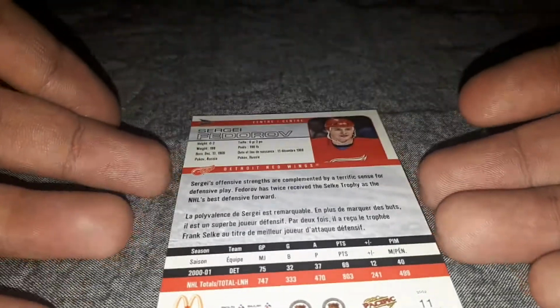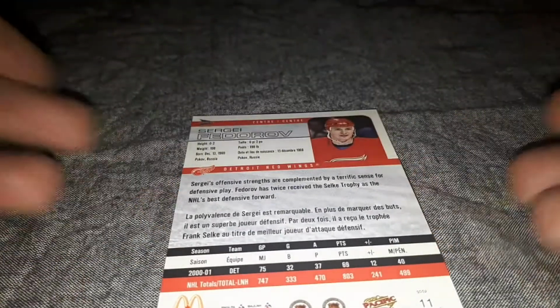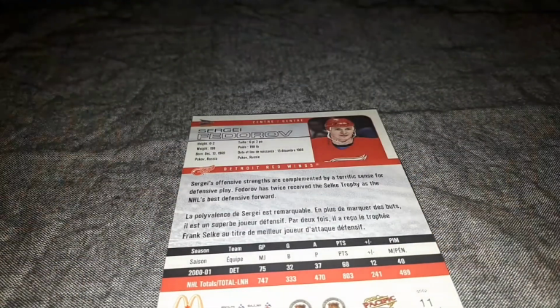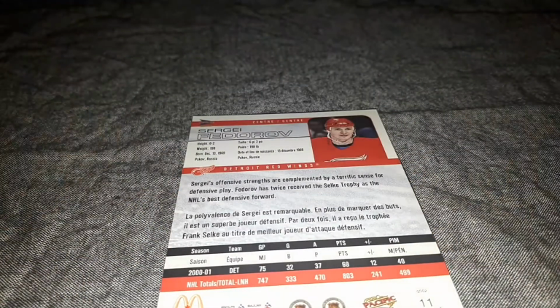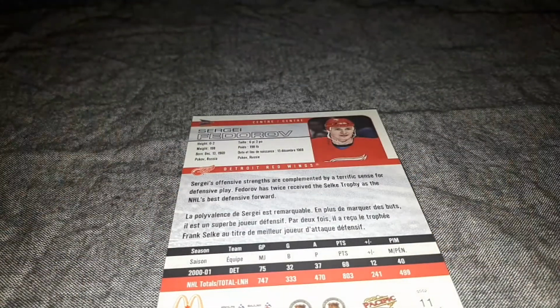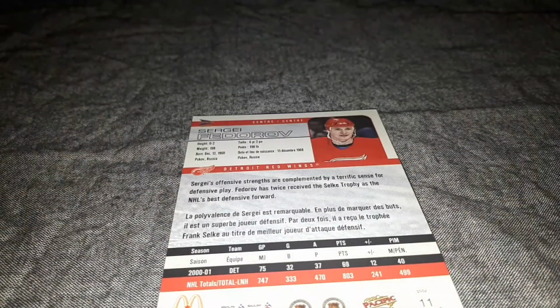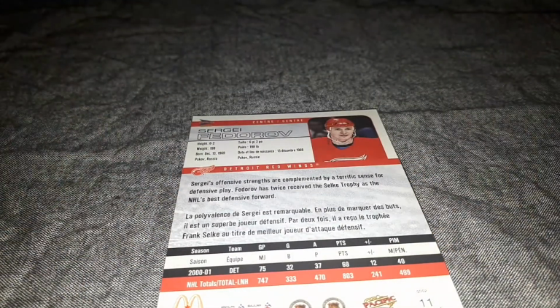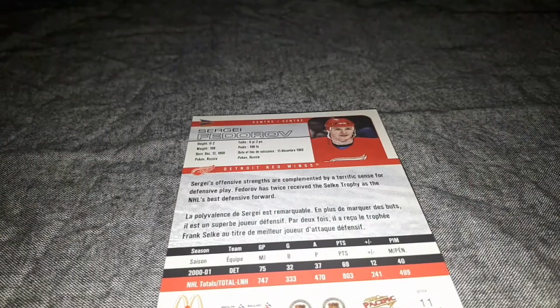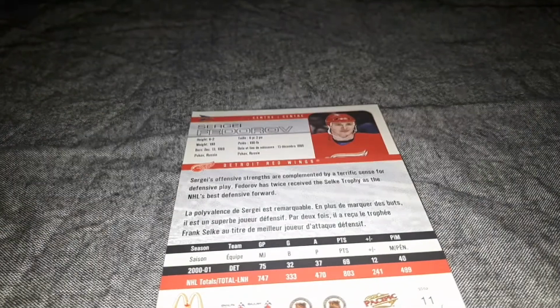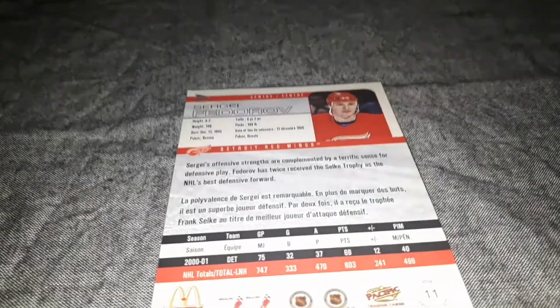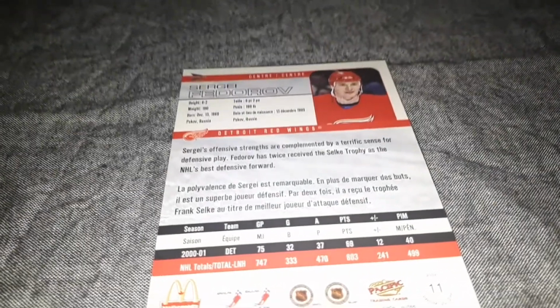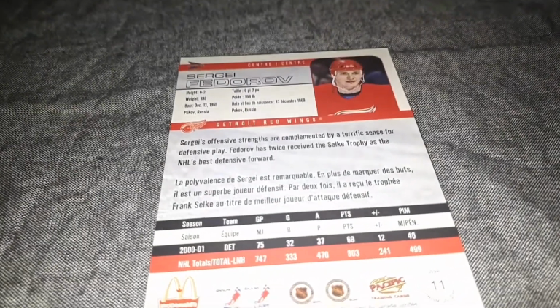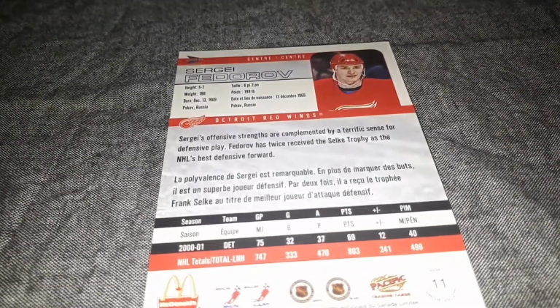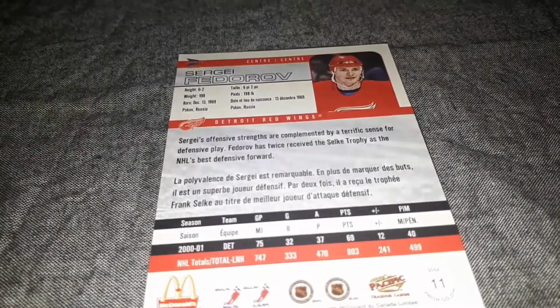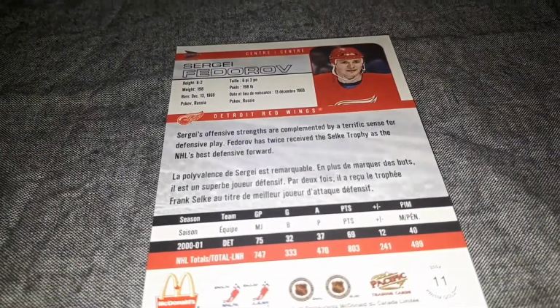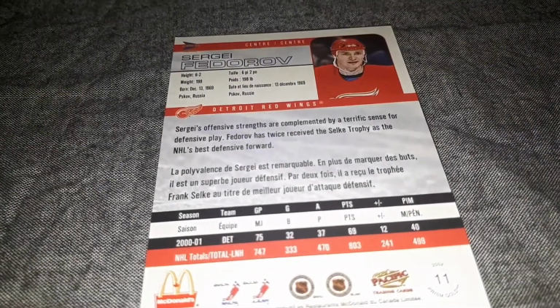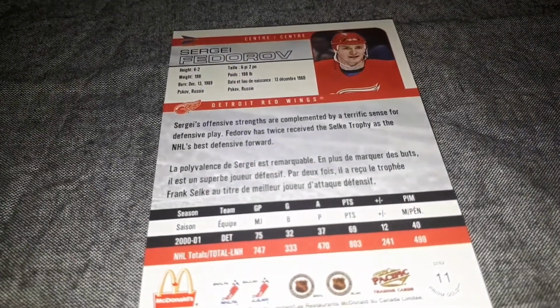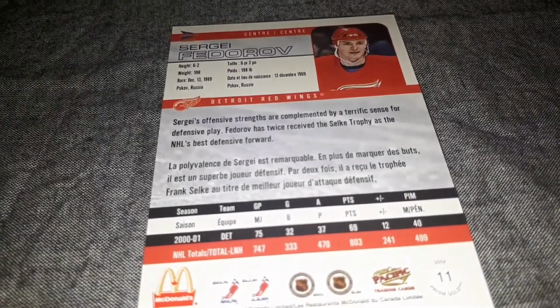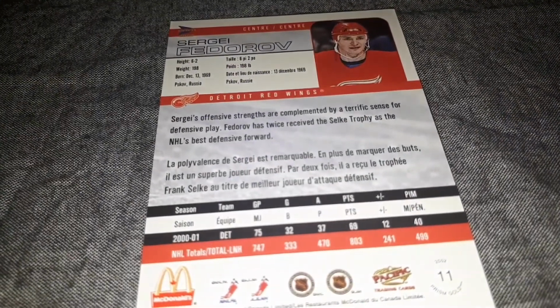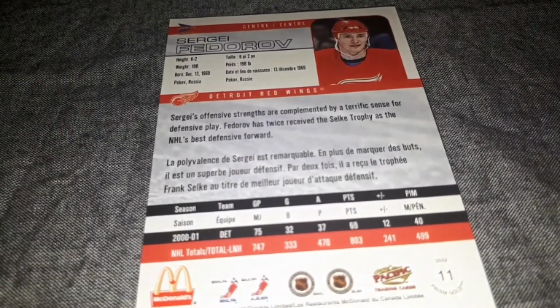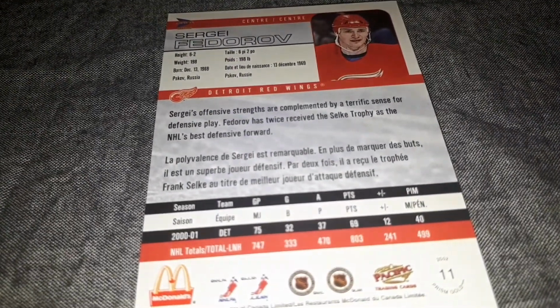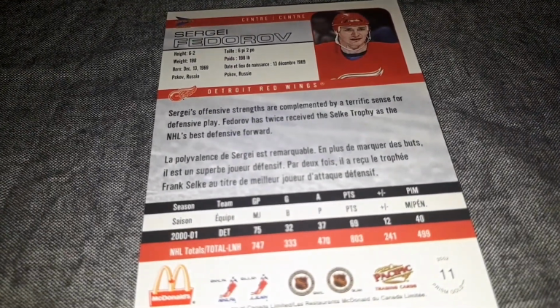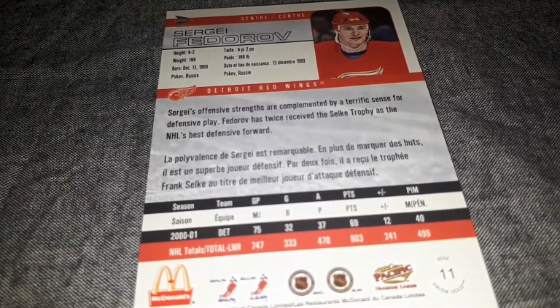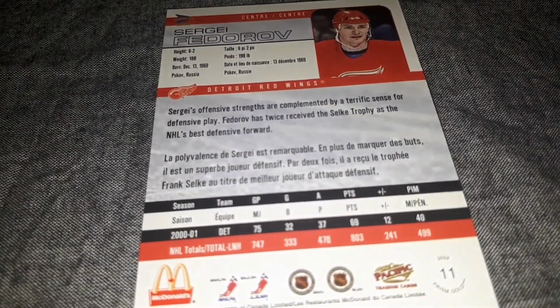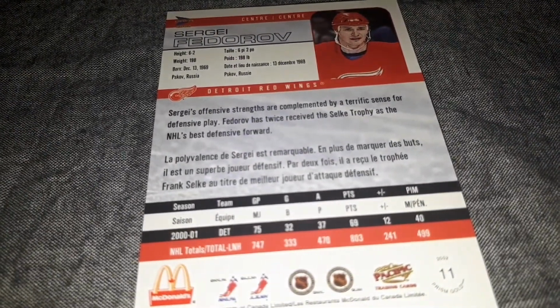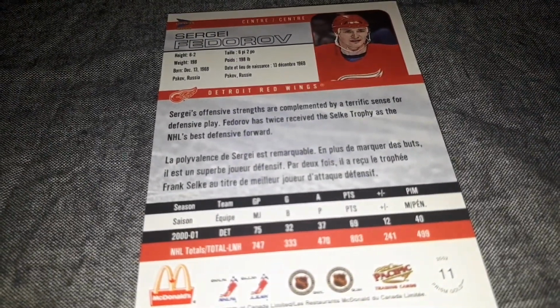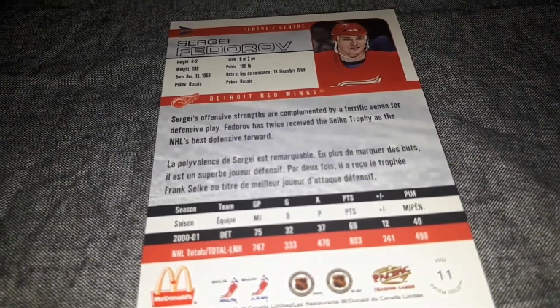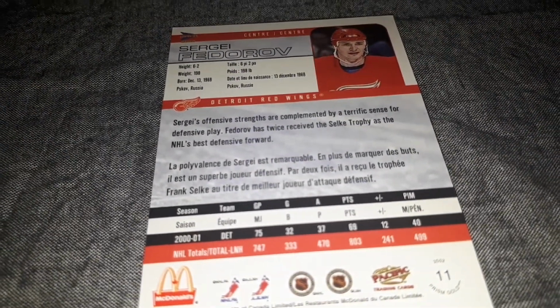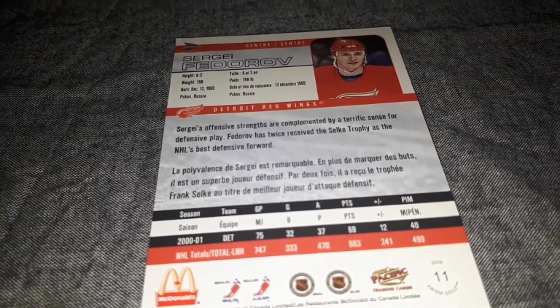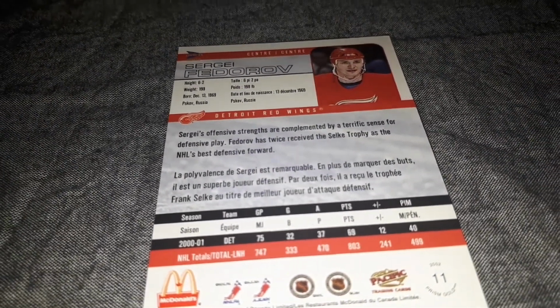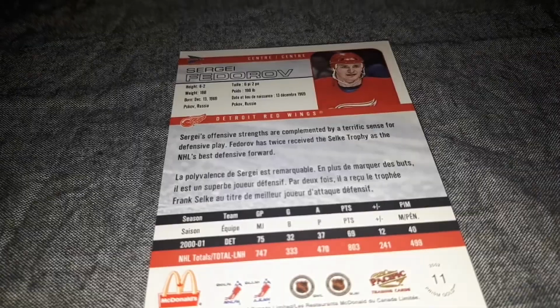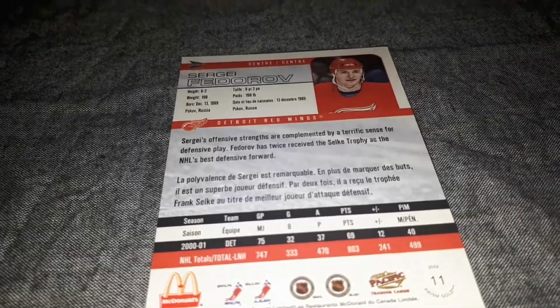I just wanted to do this quick video in case you guys were looking for this specific hockey card, so you can see what it looks like exactly.